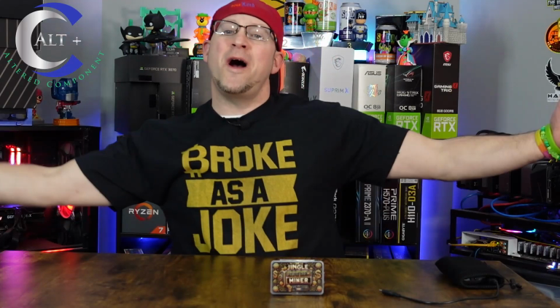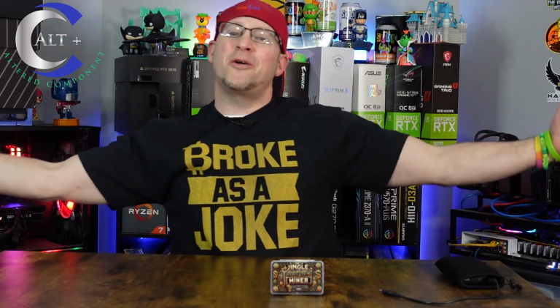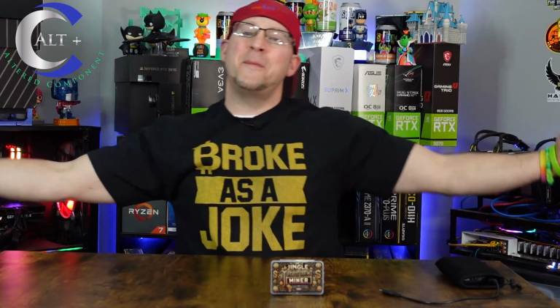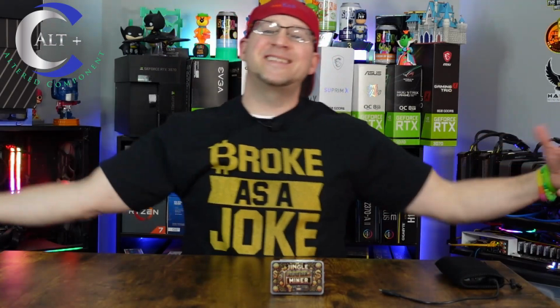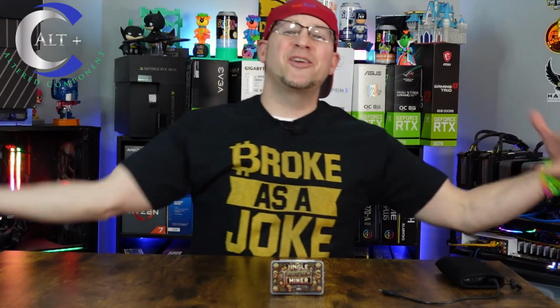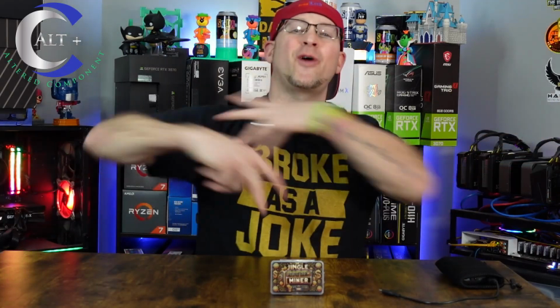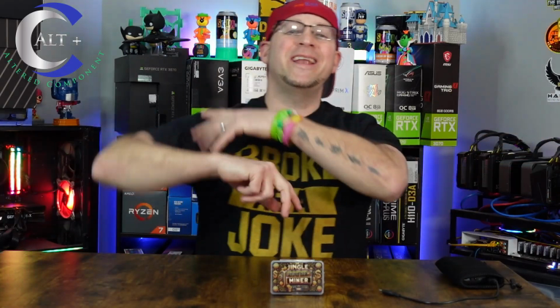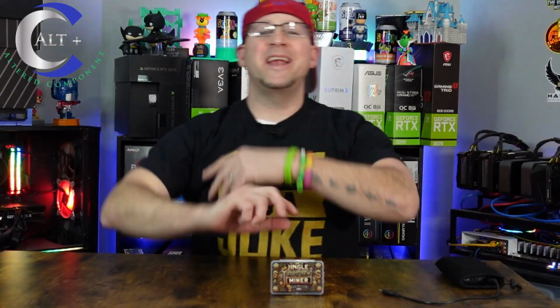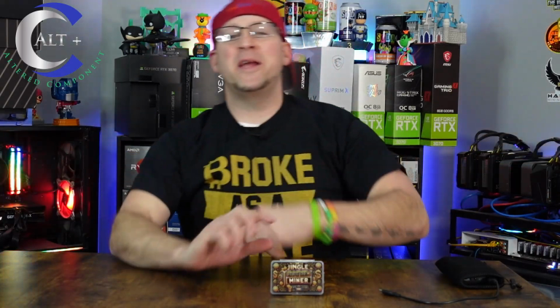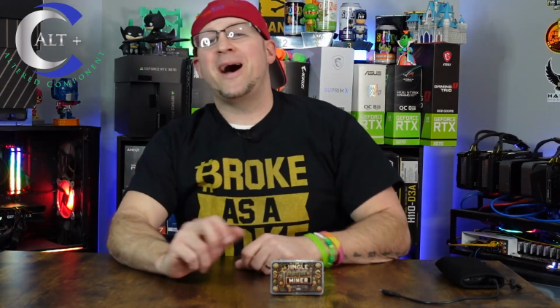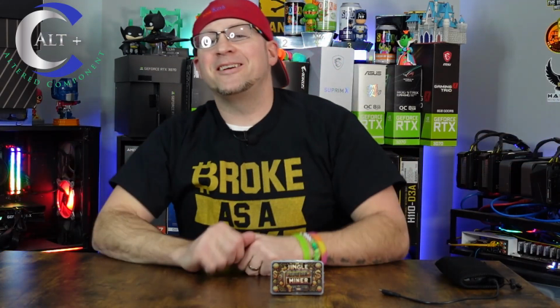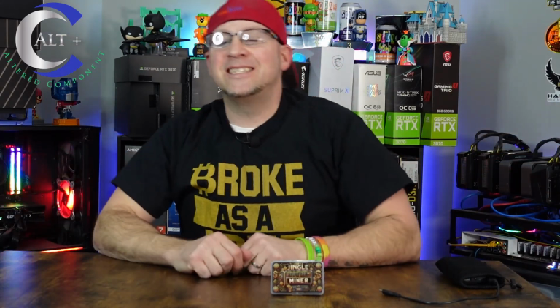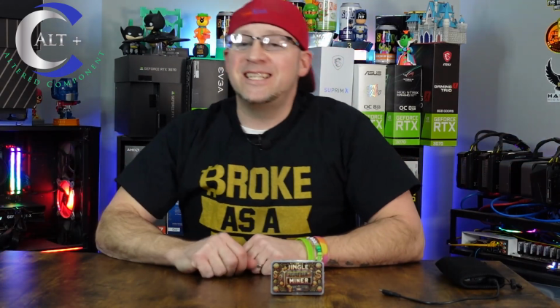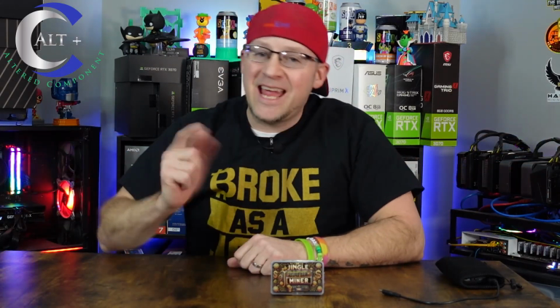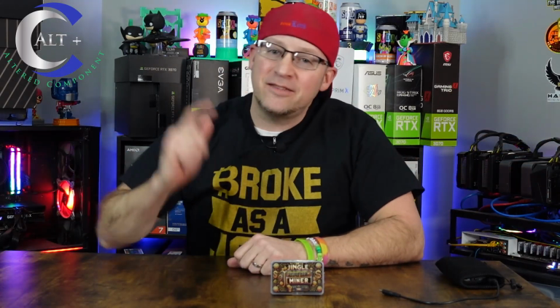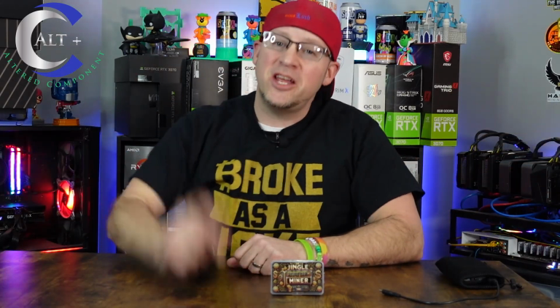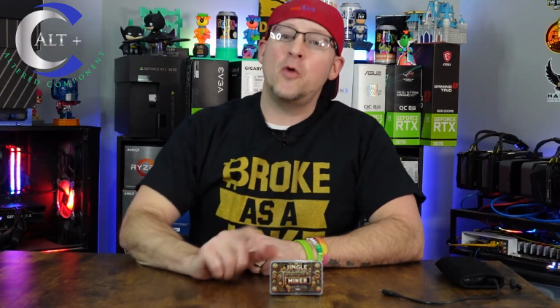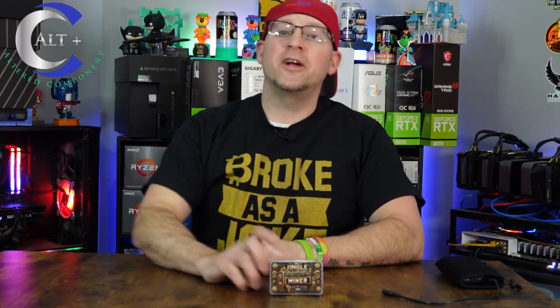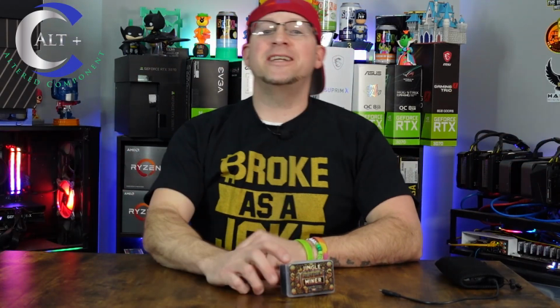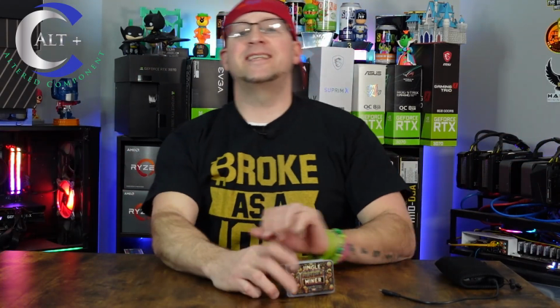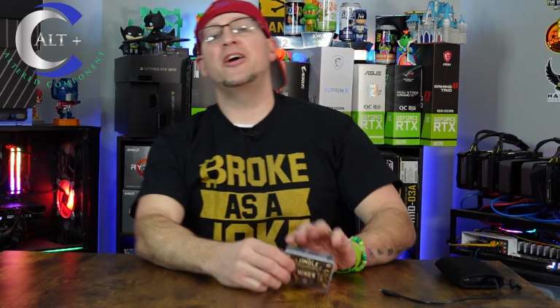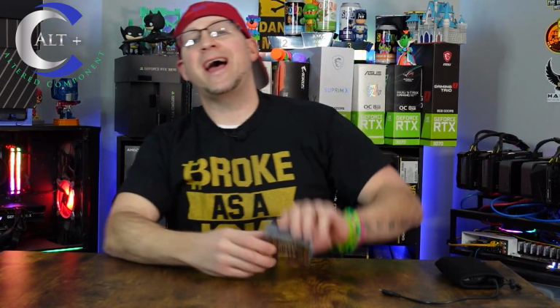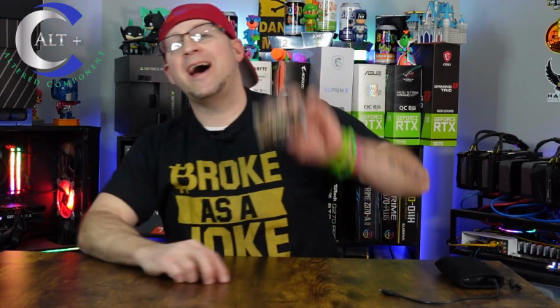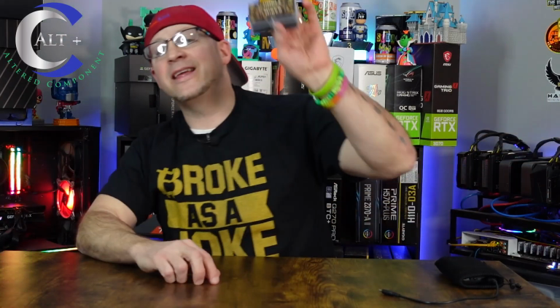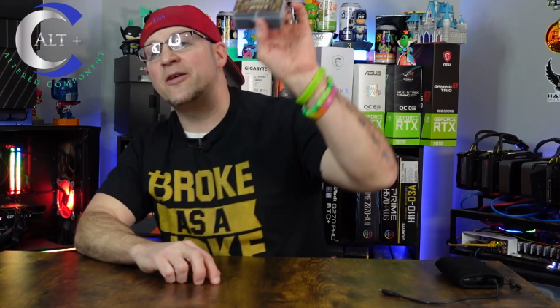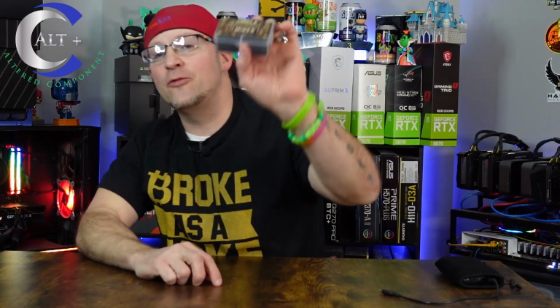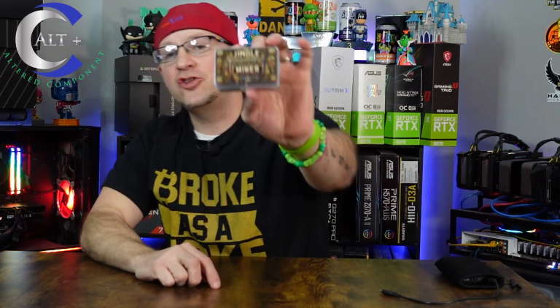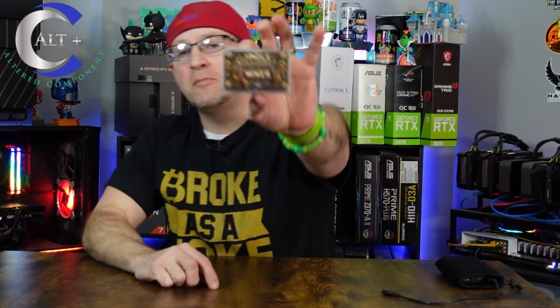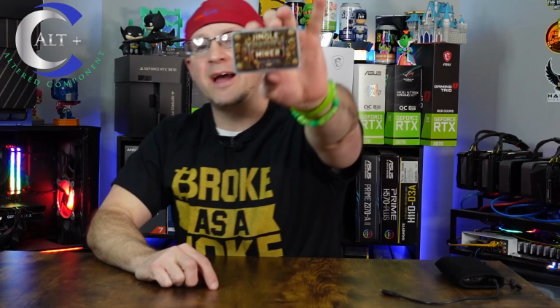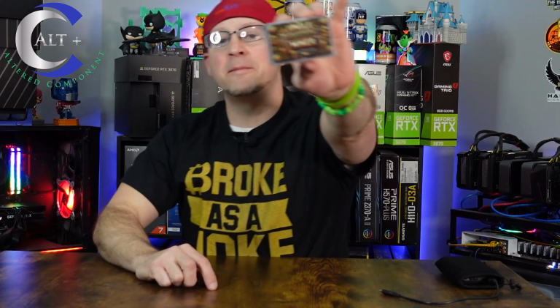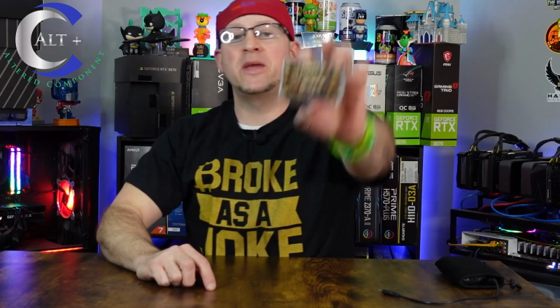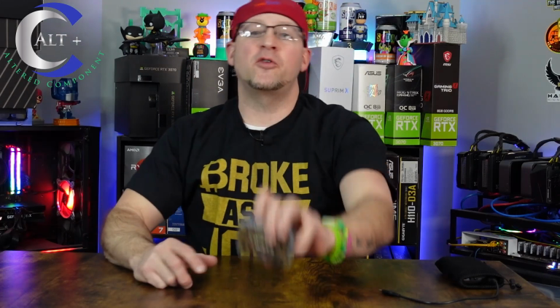Welcome! It's a great day to be a miner. In today's video, we're going to tell you how to get rich mining Bitcoin.